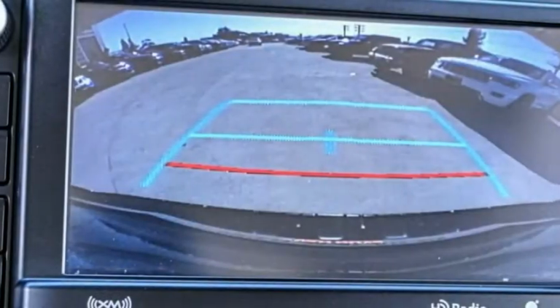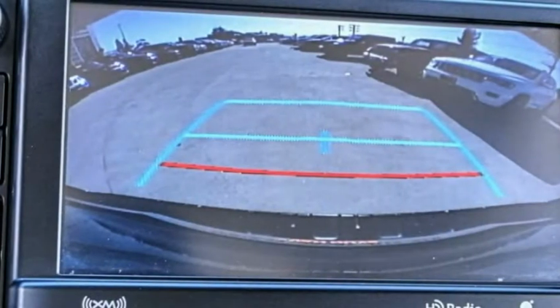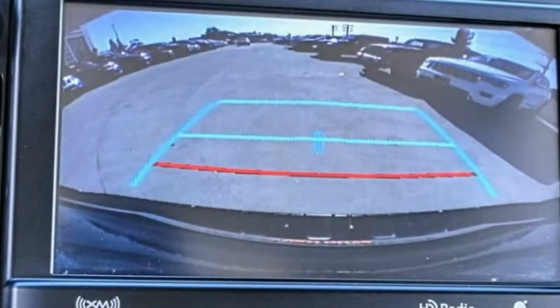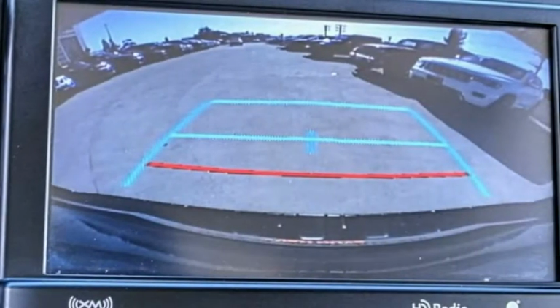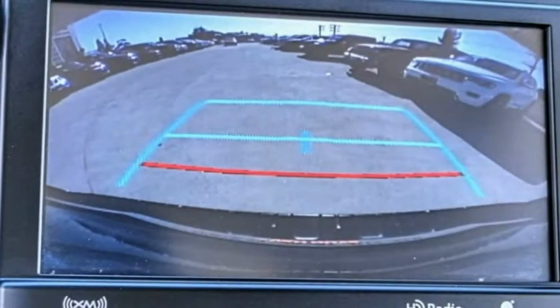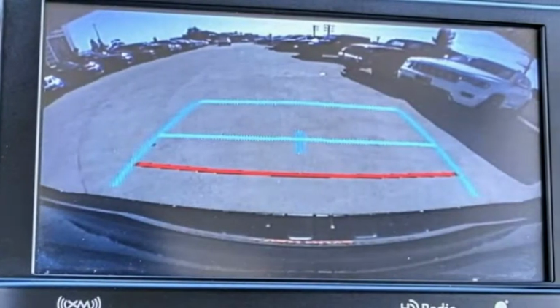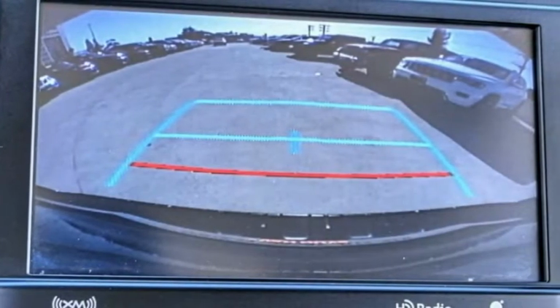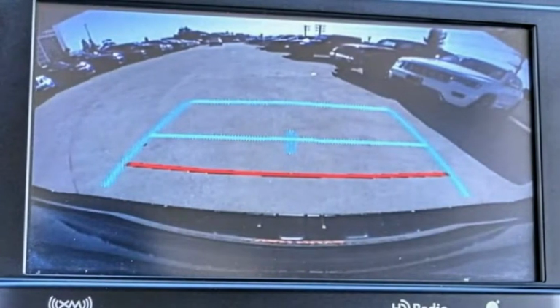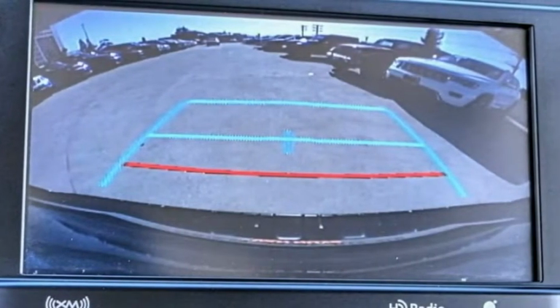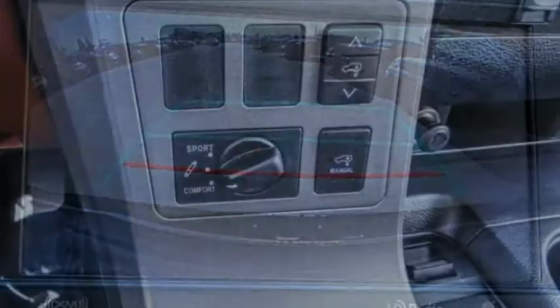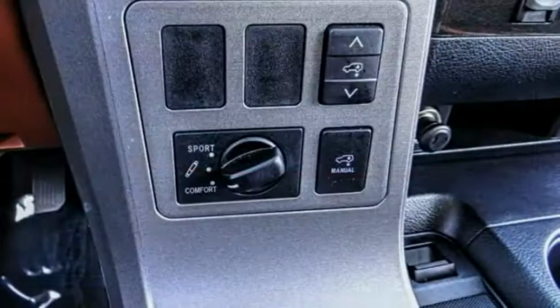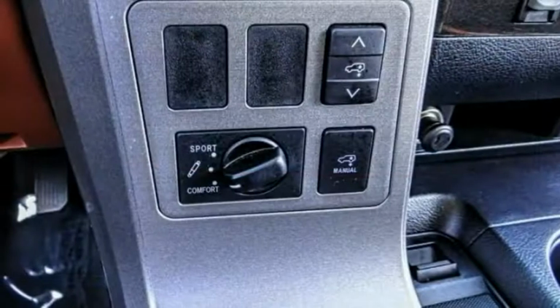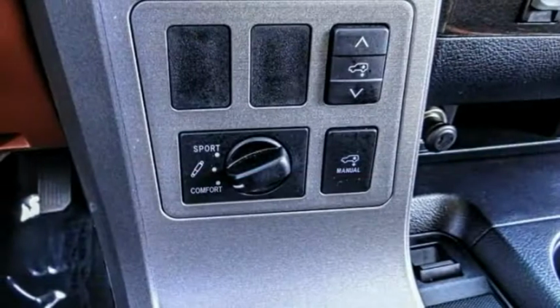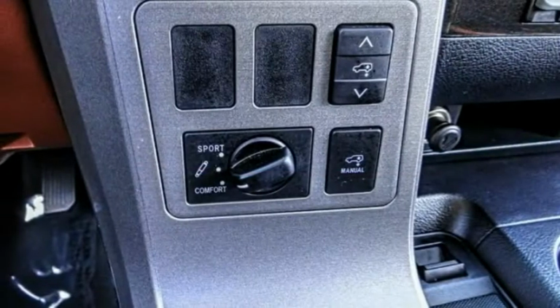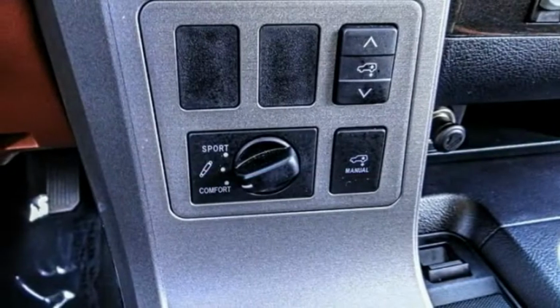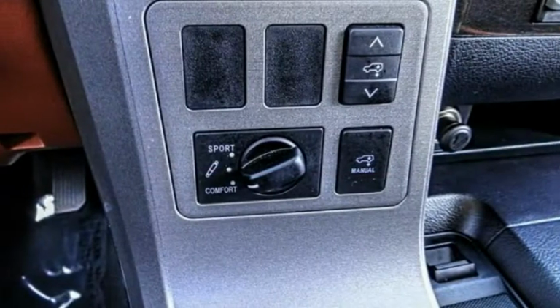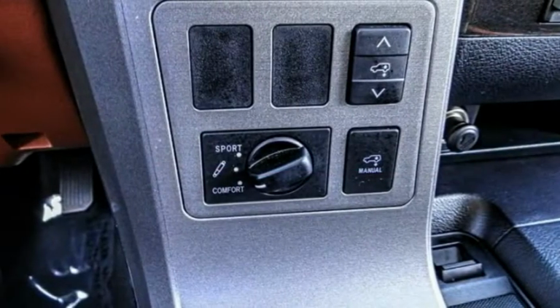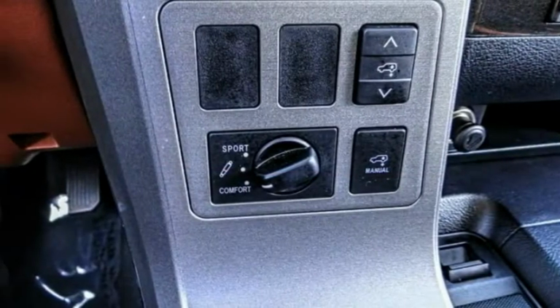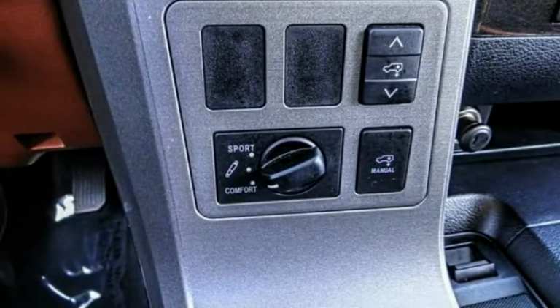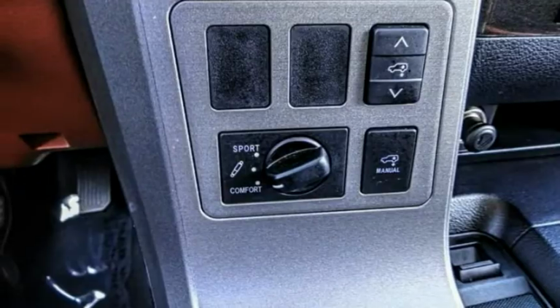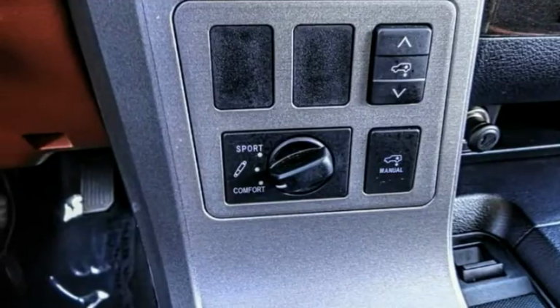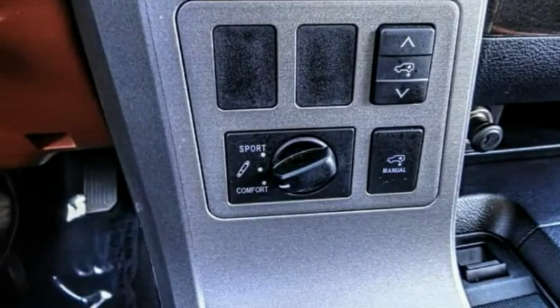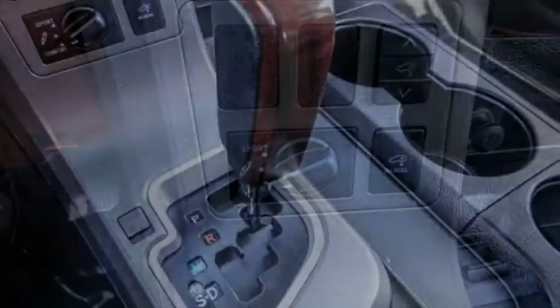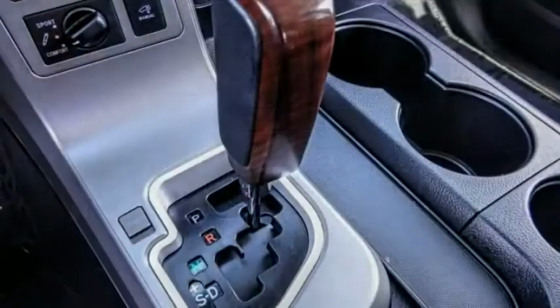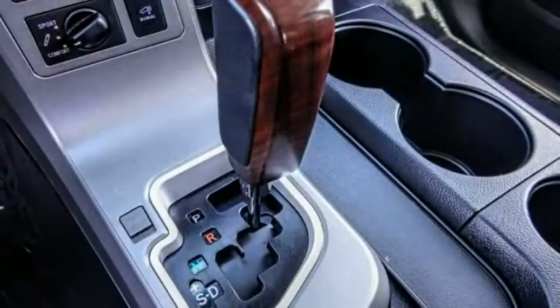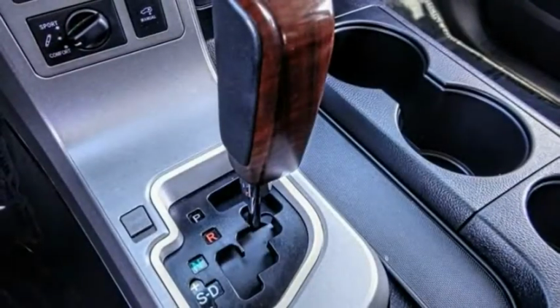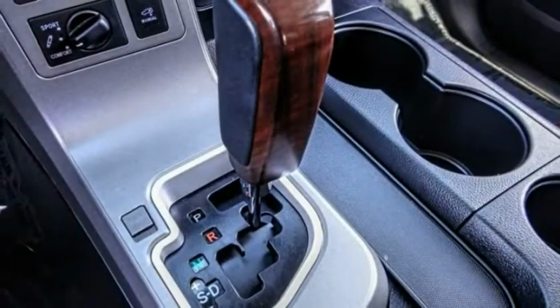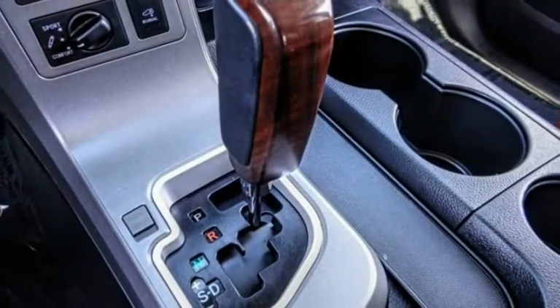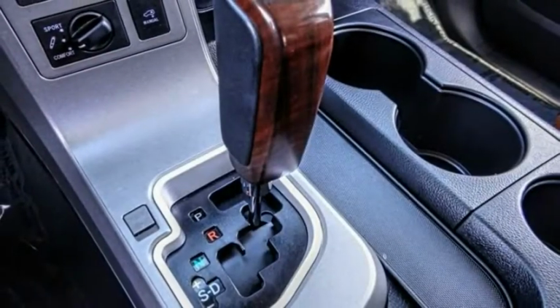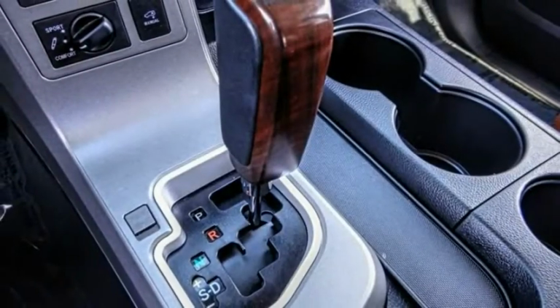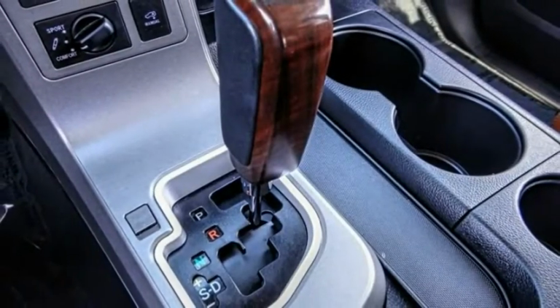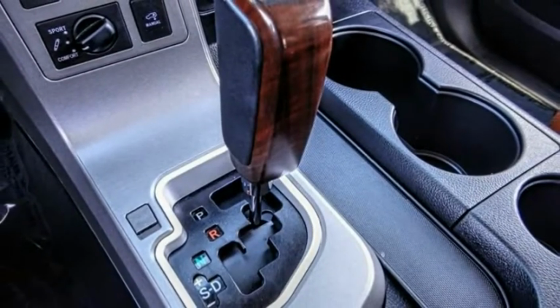Traction control, remote keyless entry, fog lights, roof rack, four-wheel disc brakes, speed control.